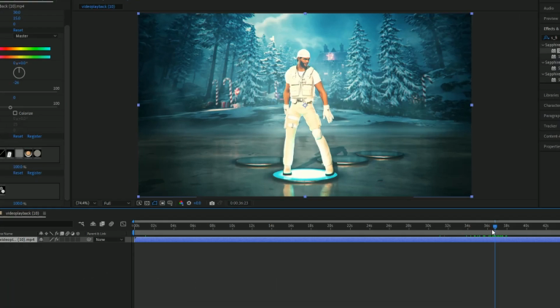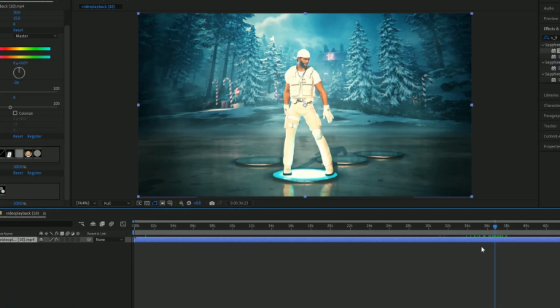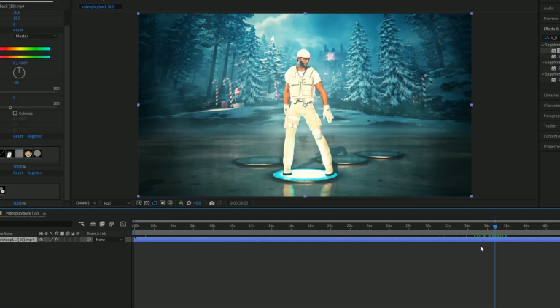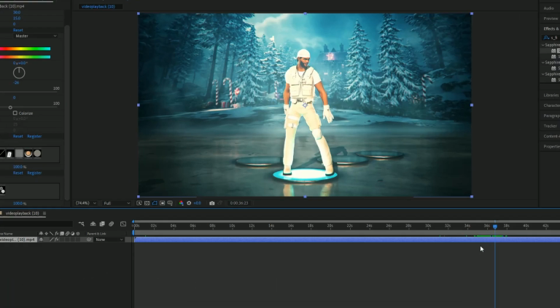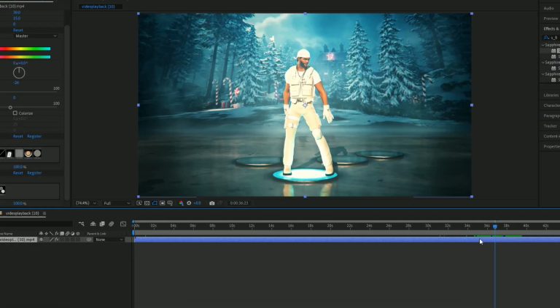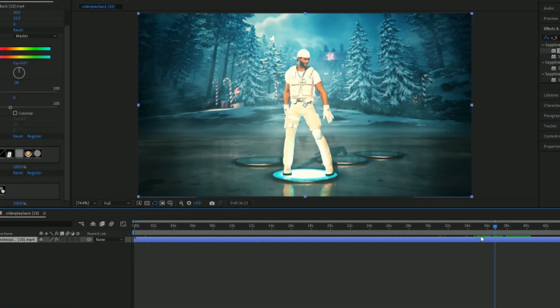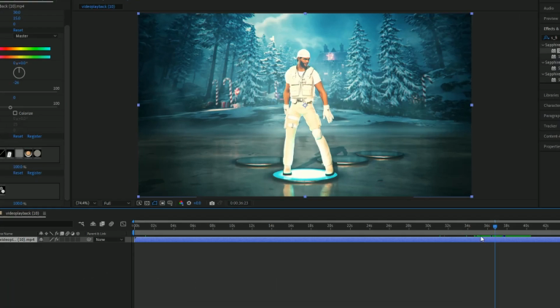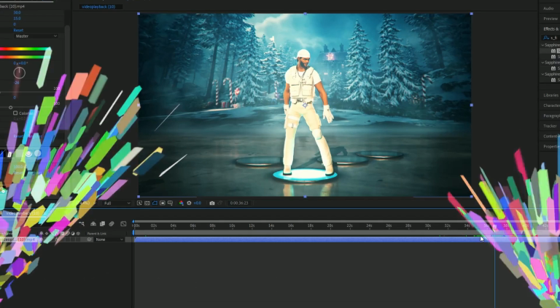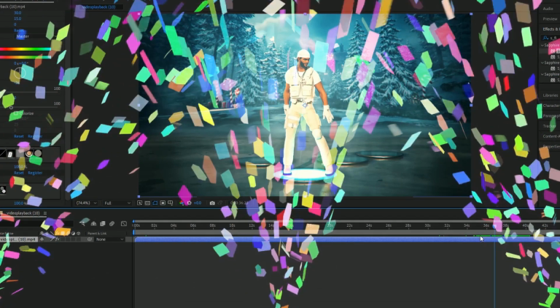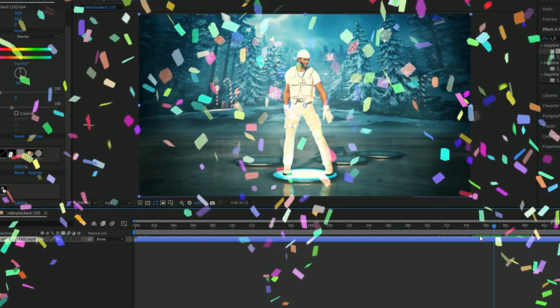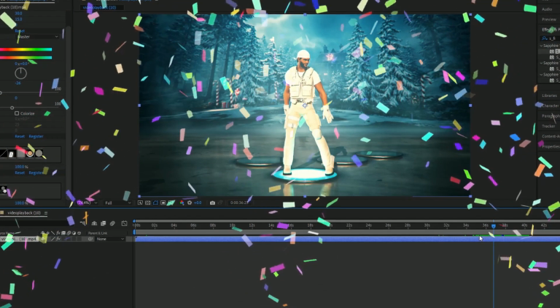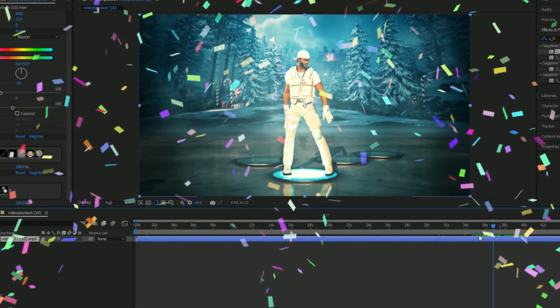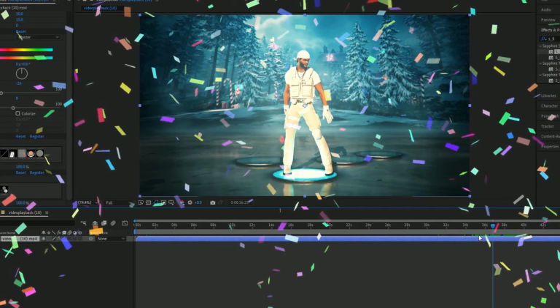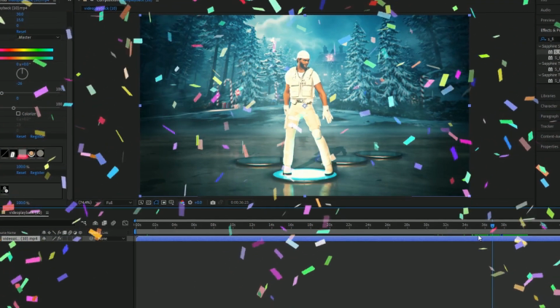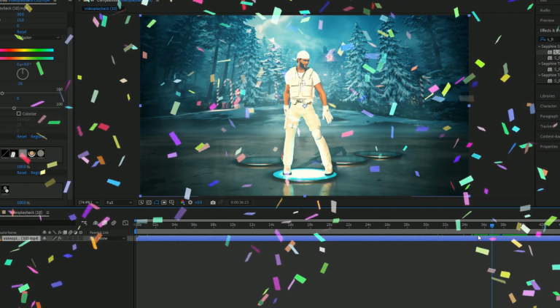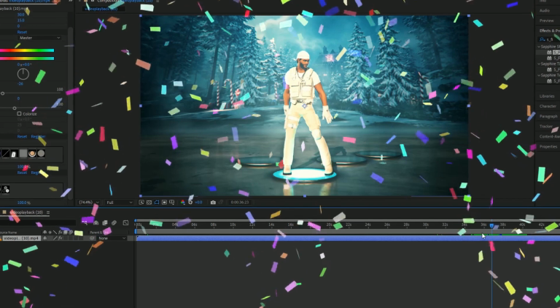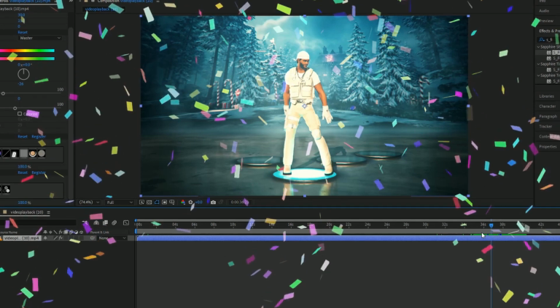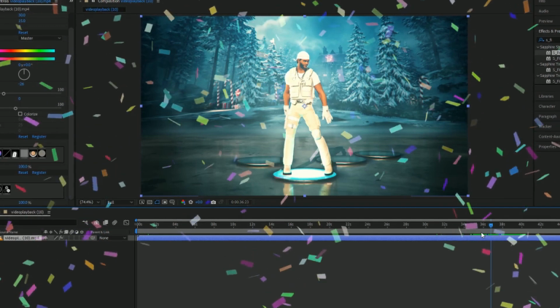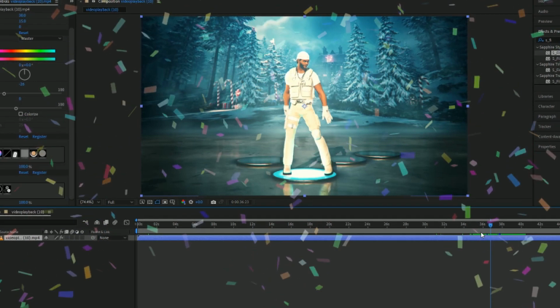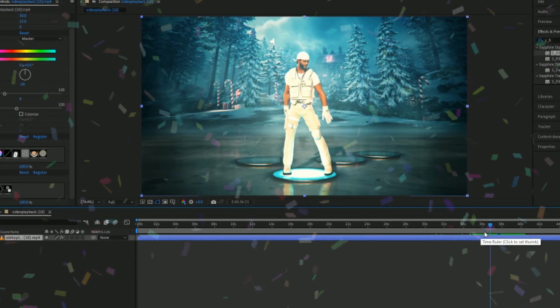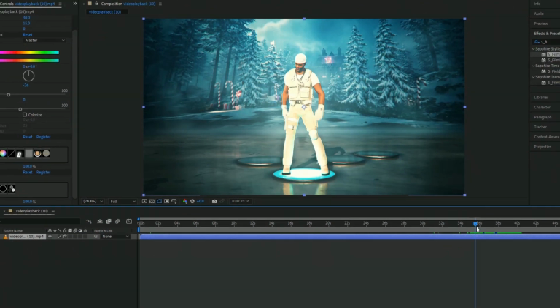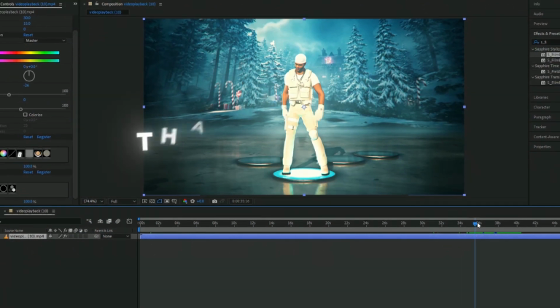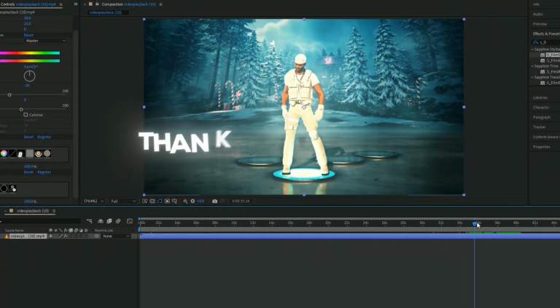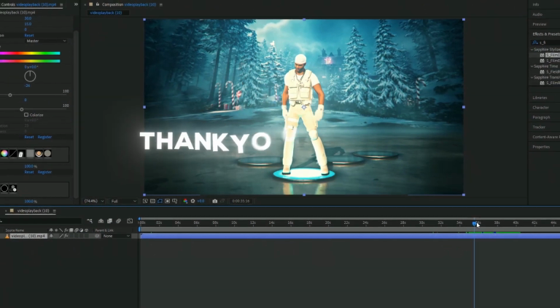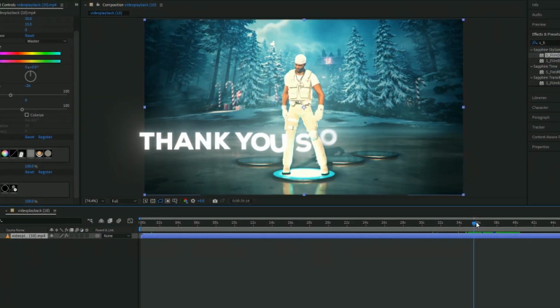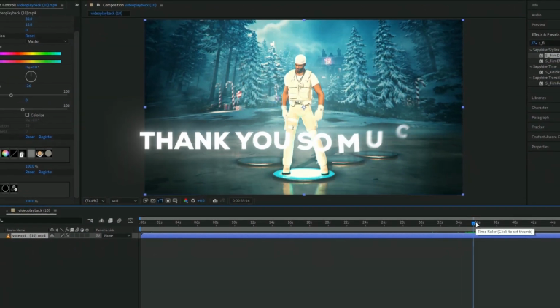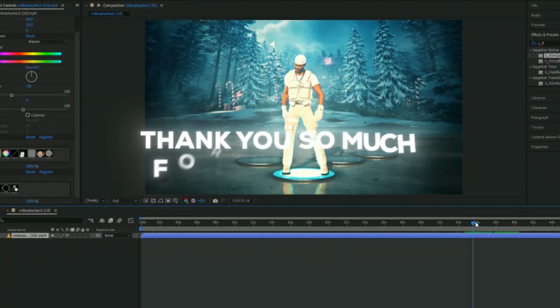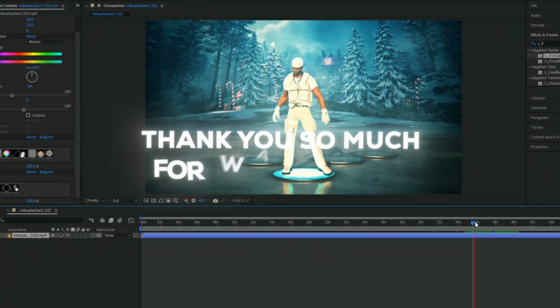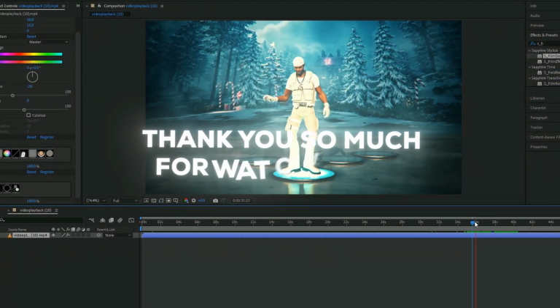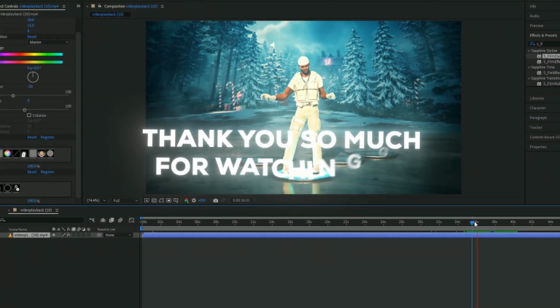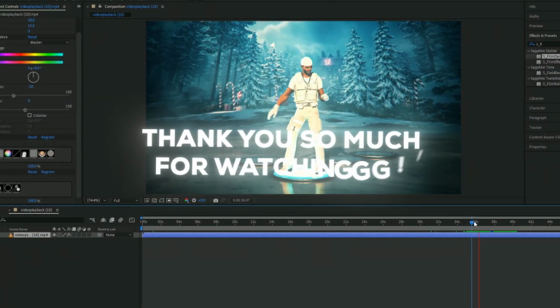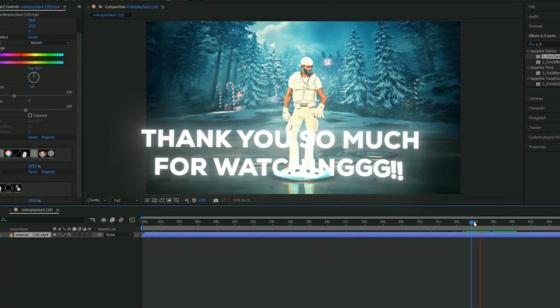Okay guys, our coloring is done. Thank you guys so much for watching. I hope you enjoyed this week's video.